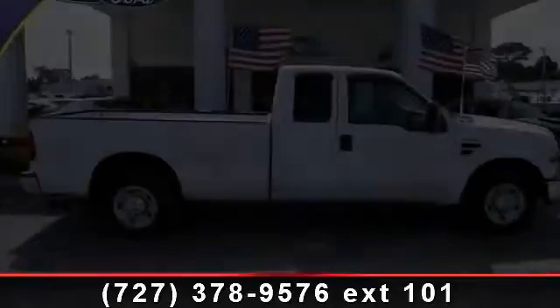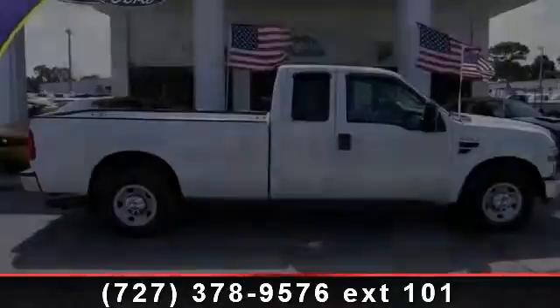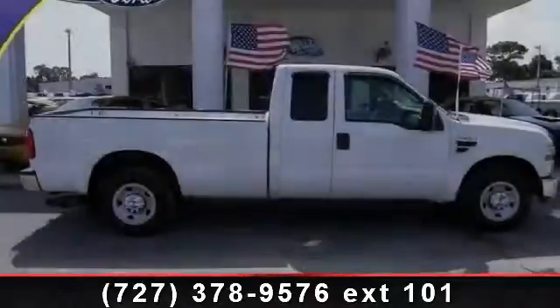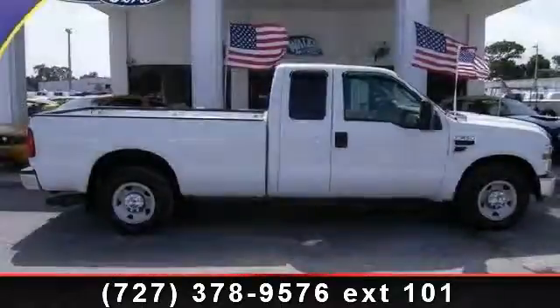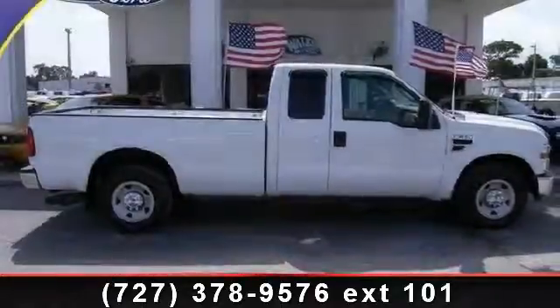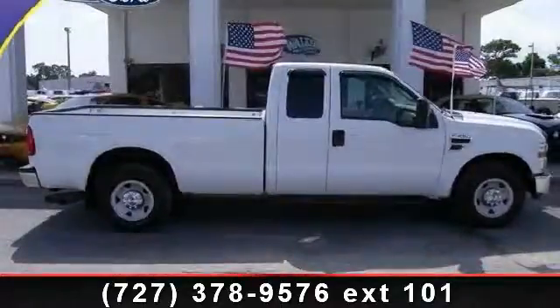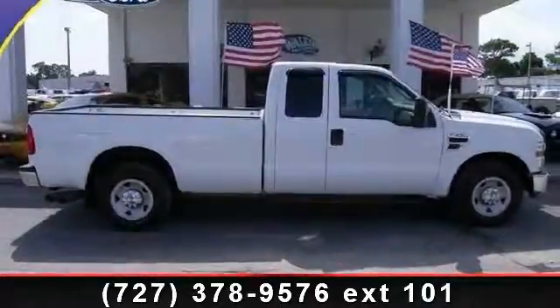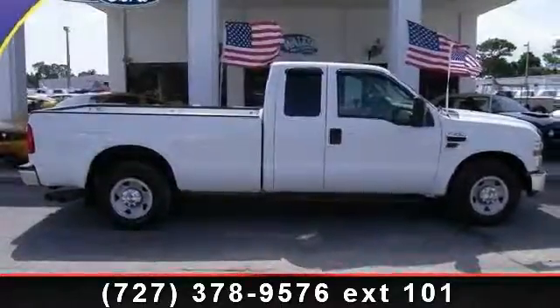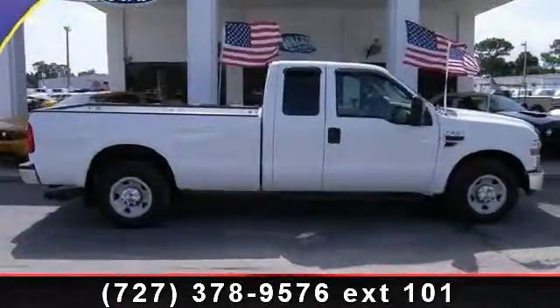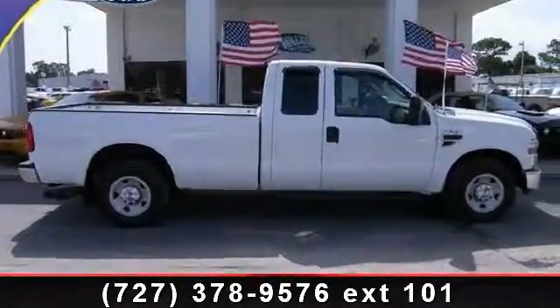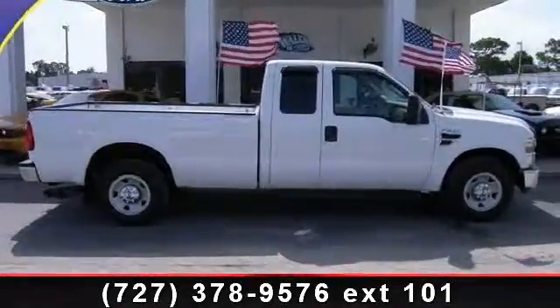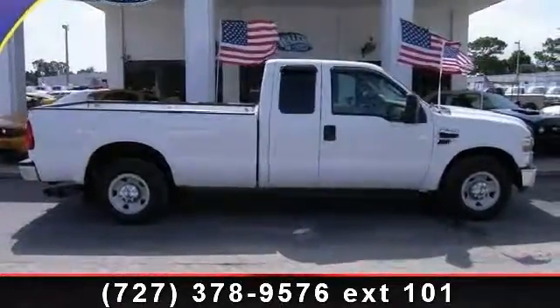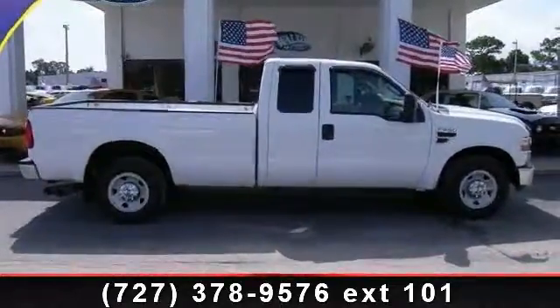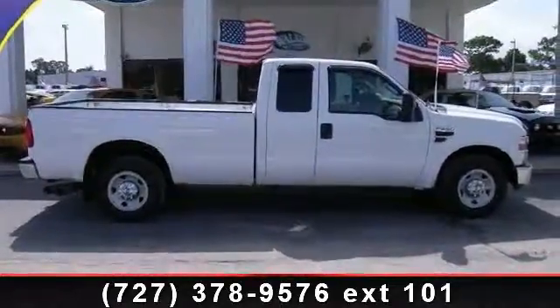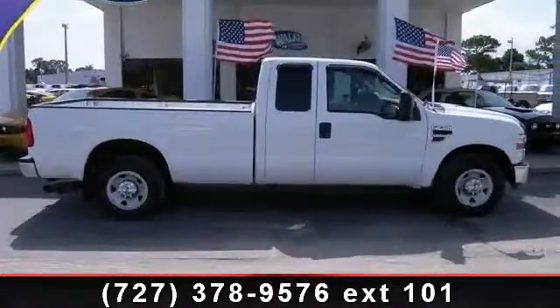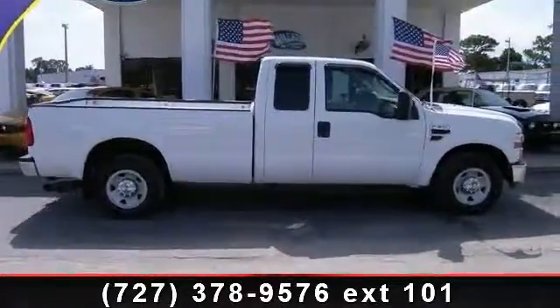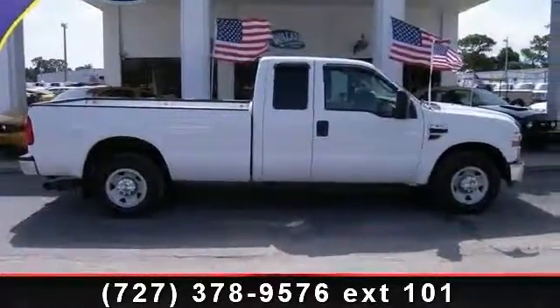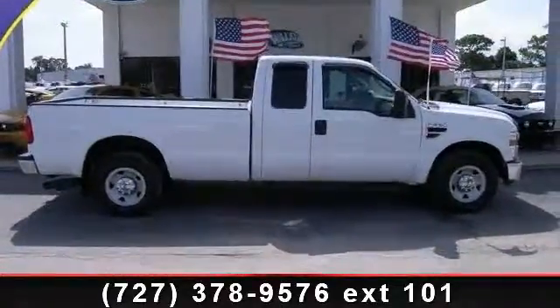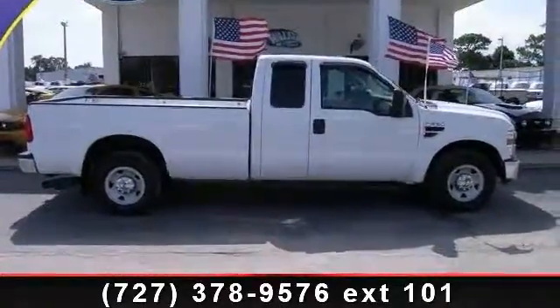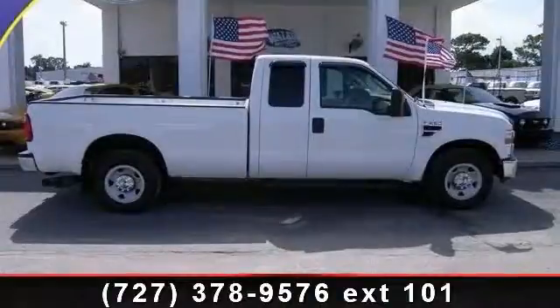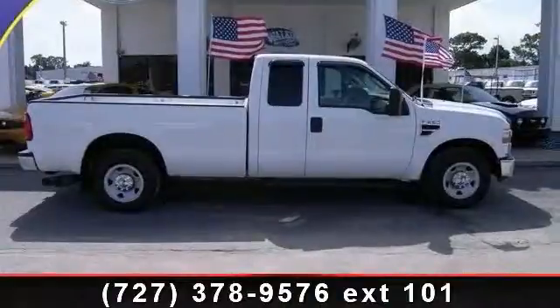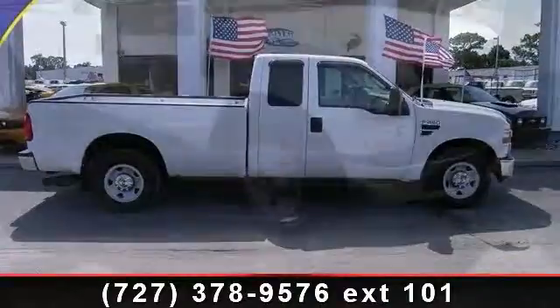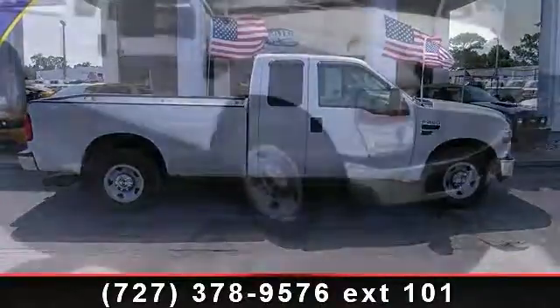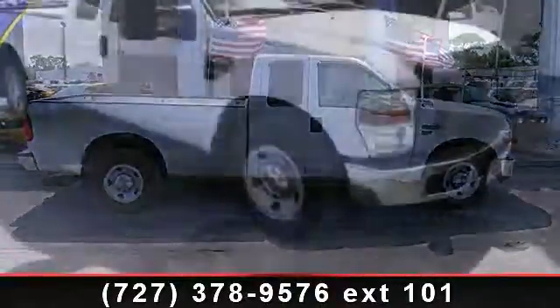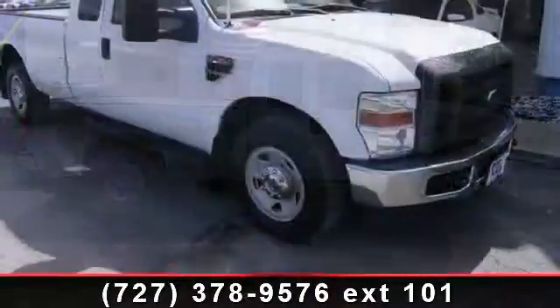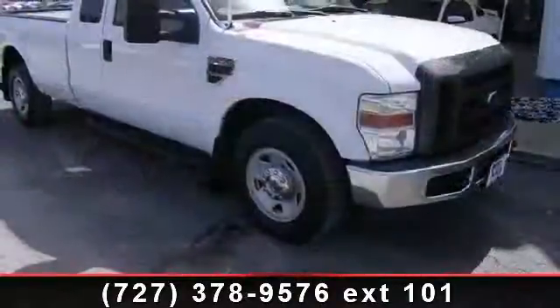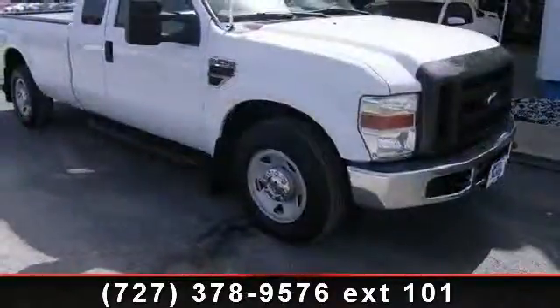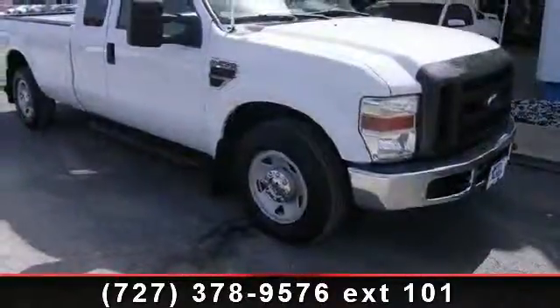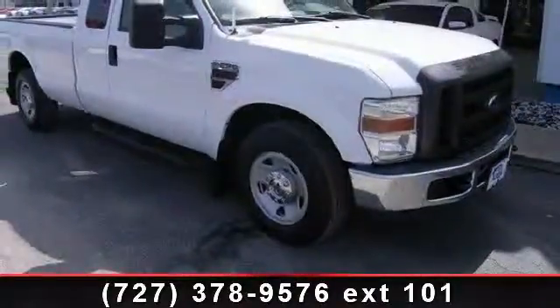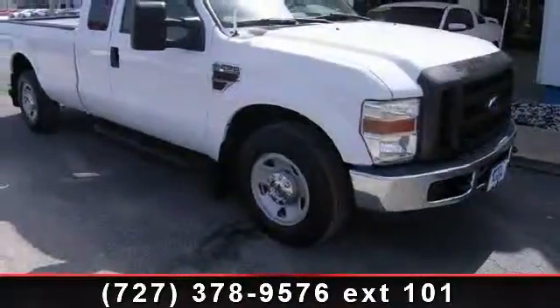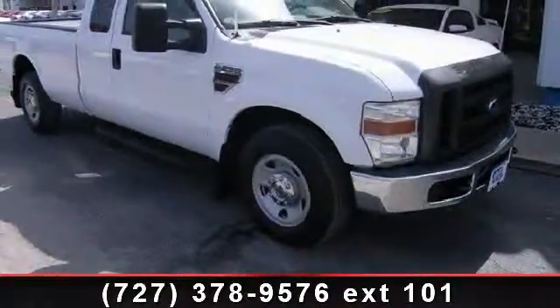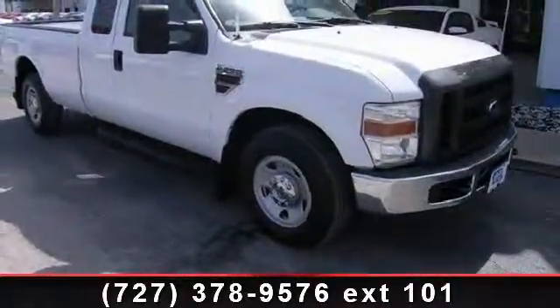Check out this 2008 Ford F250XL. If you are looking for a first-rate auto, this one could be yours today.